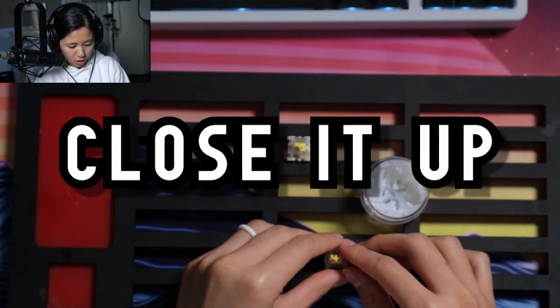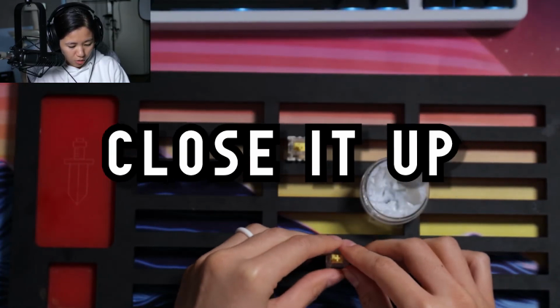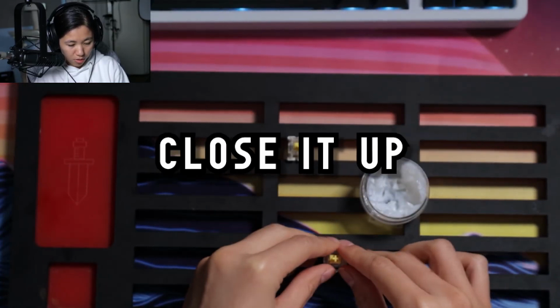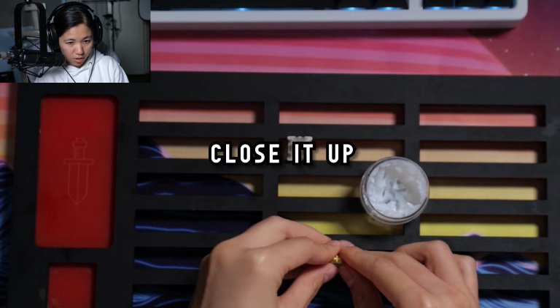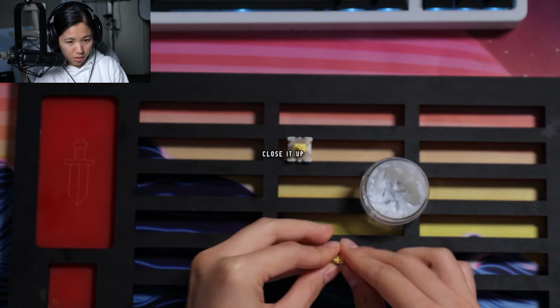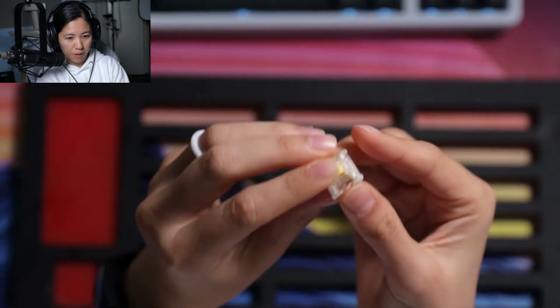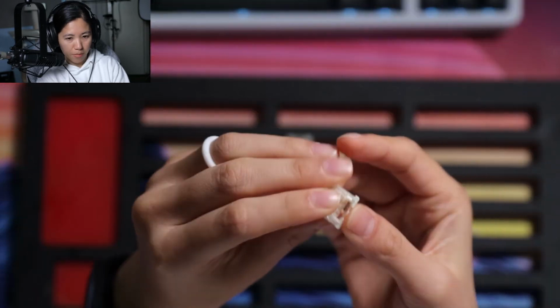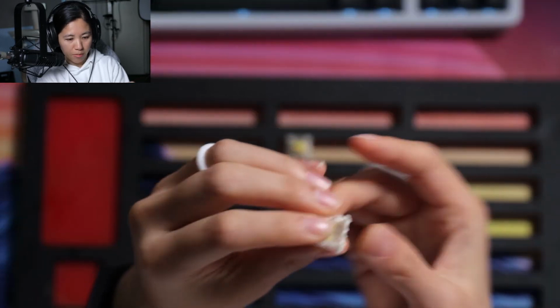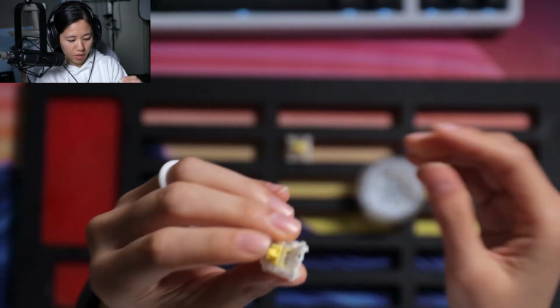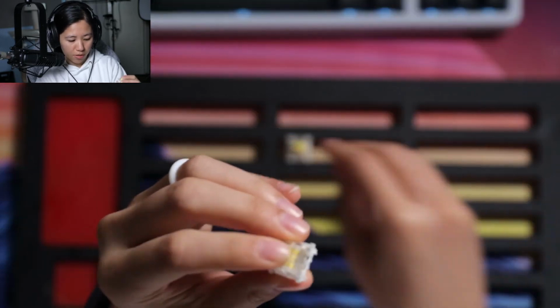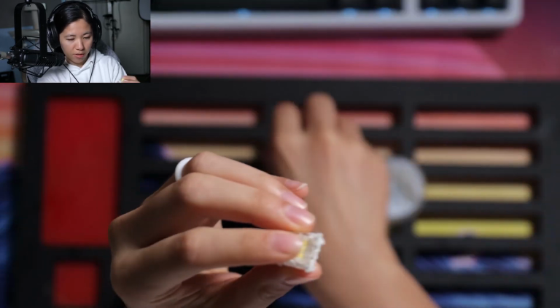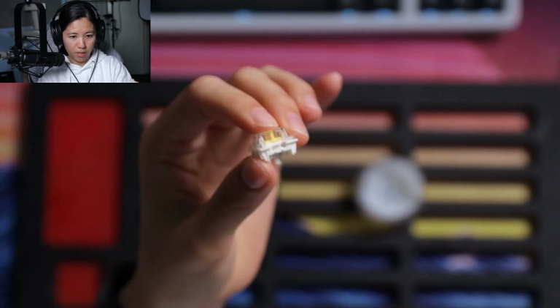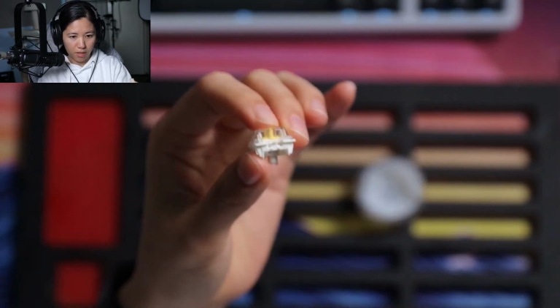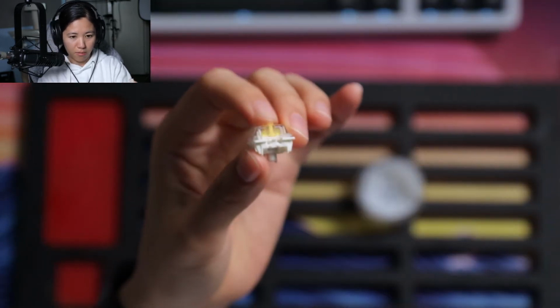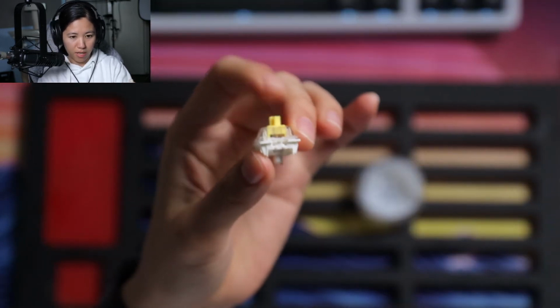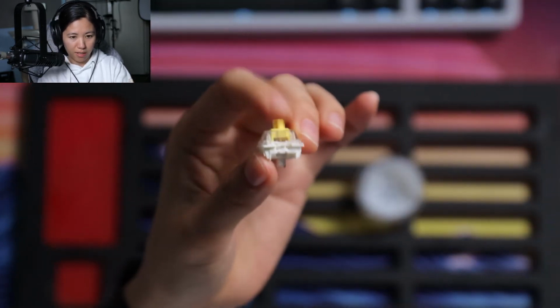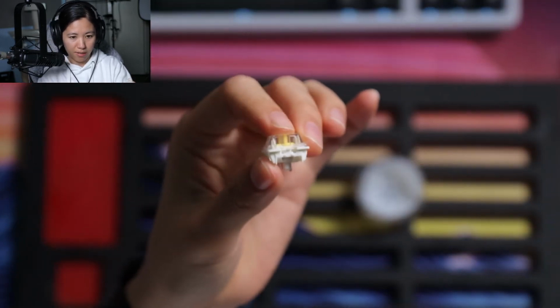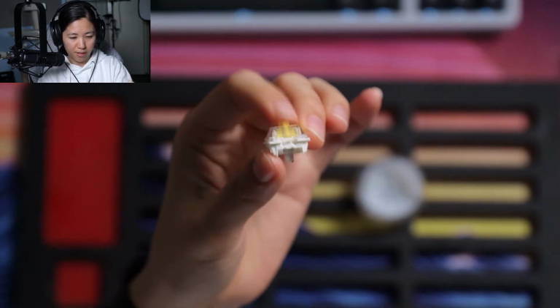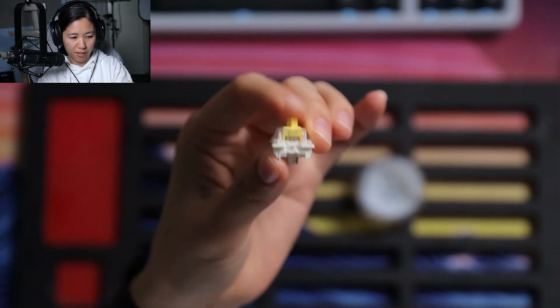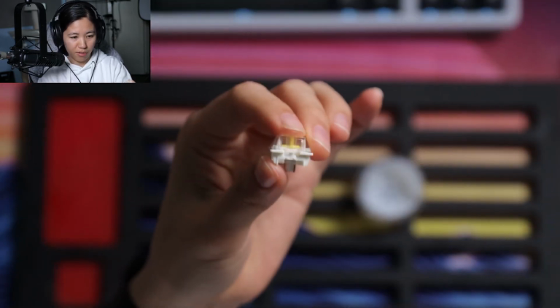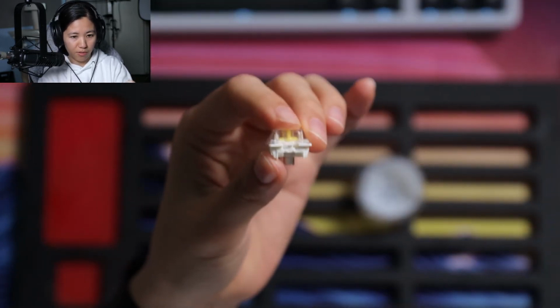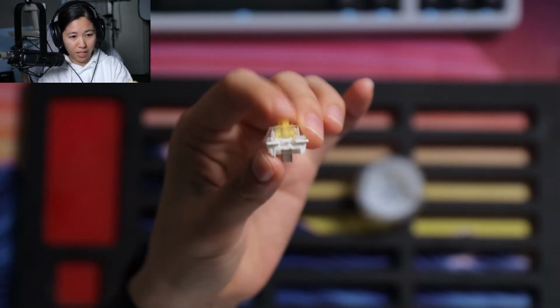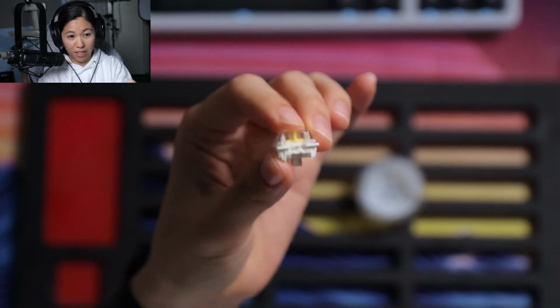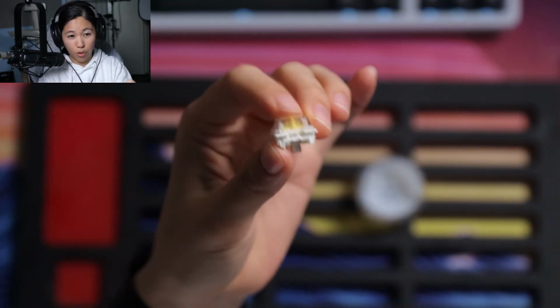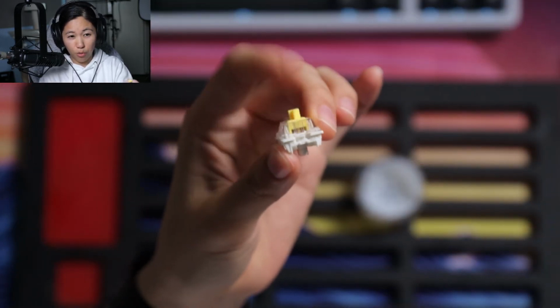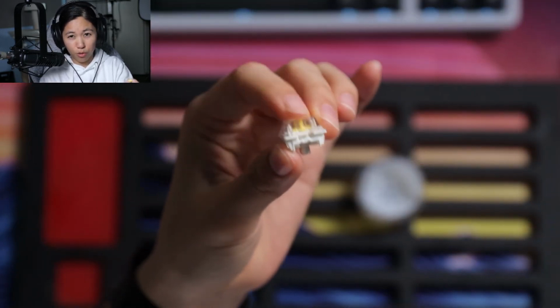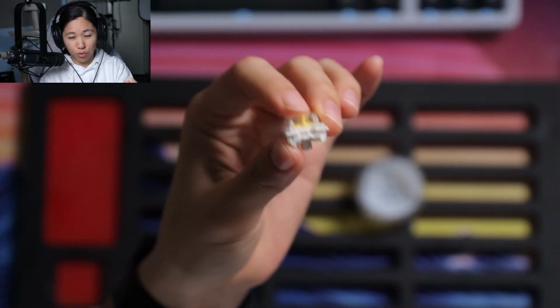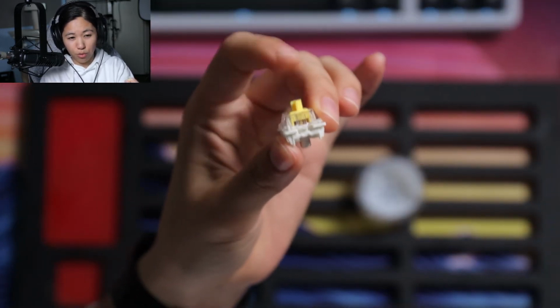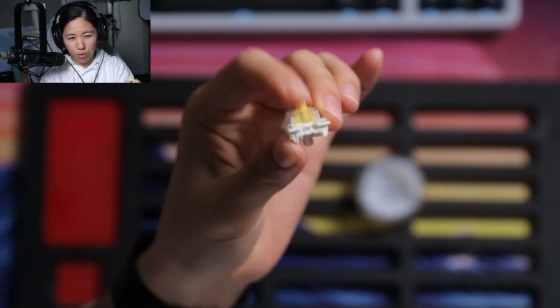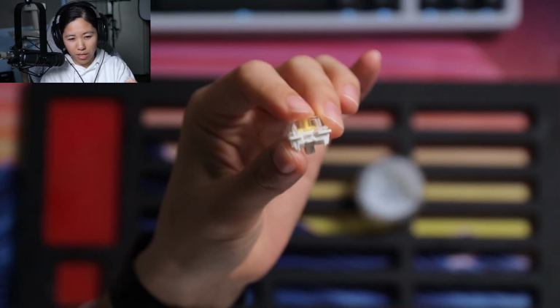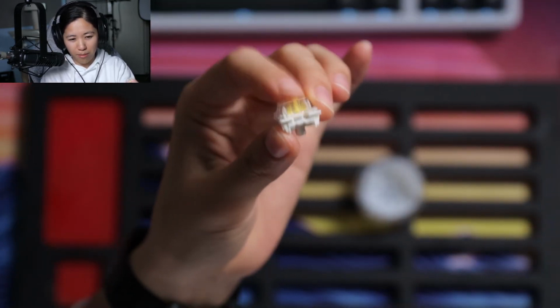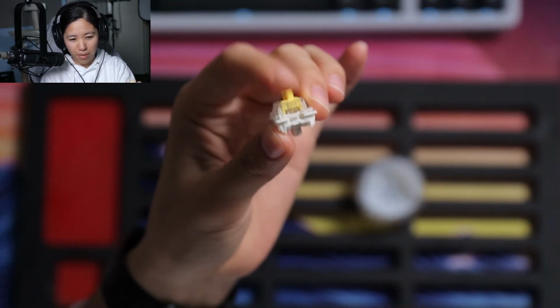Close it up, pop it closed. That is sort of the over lubed method.